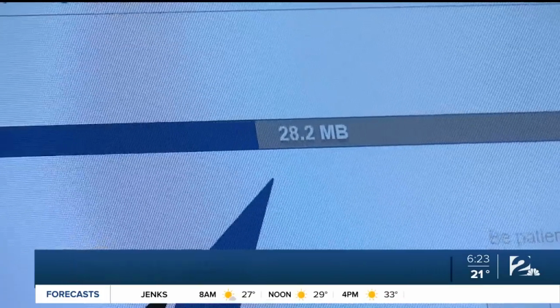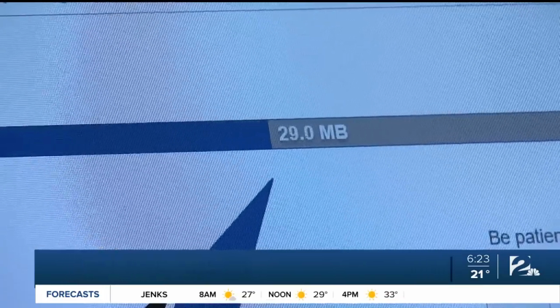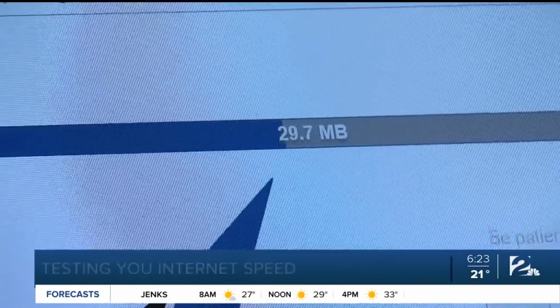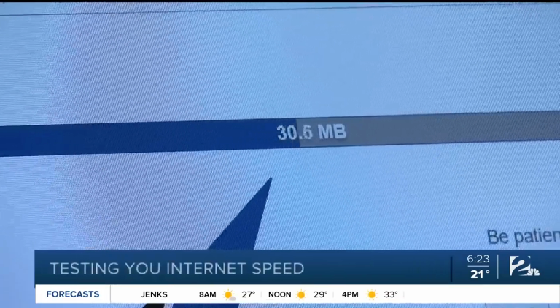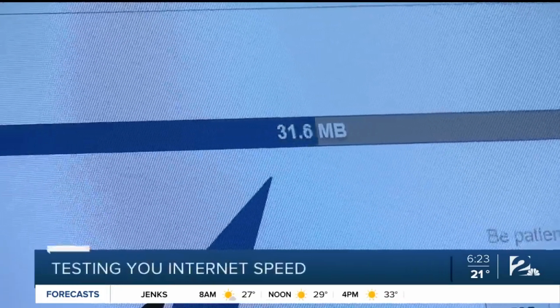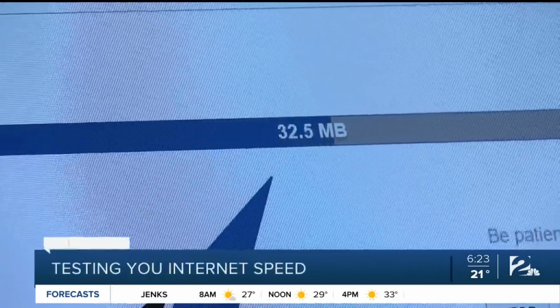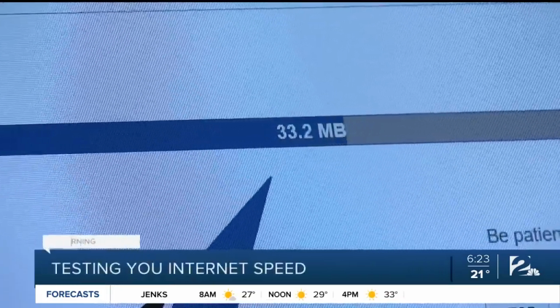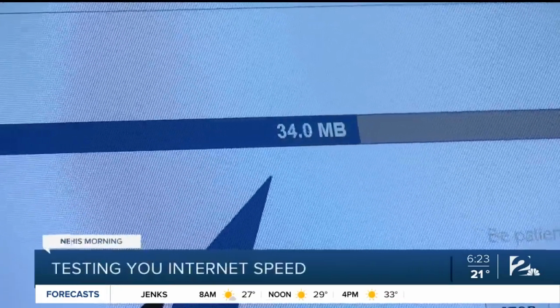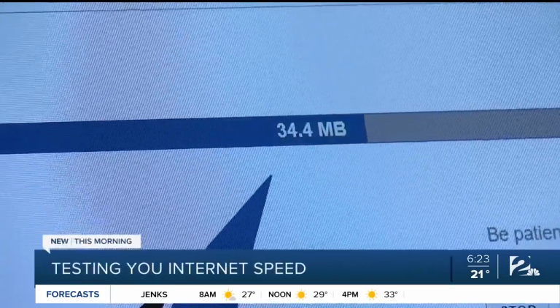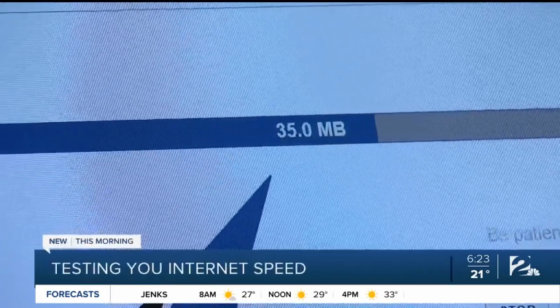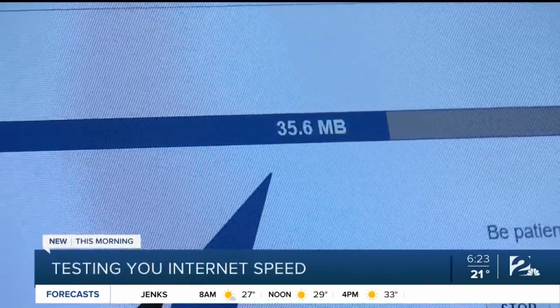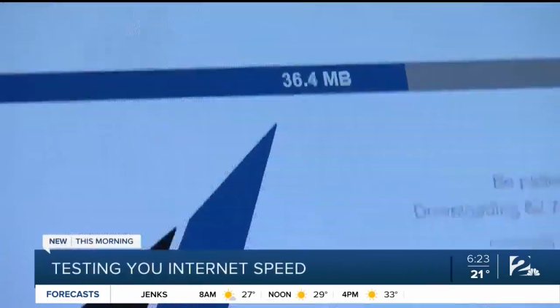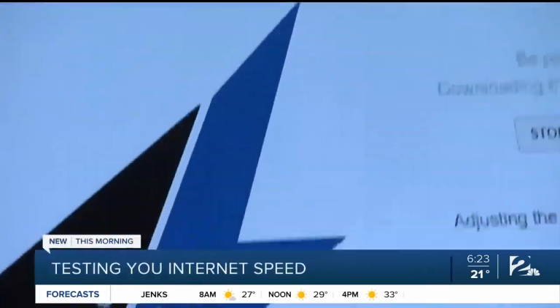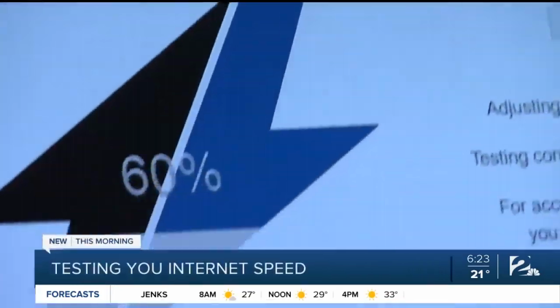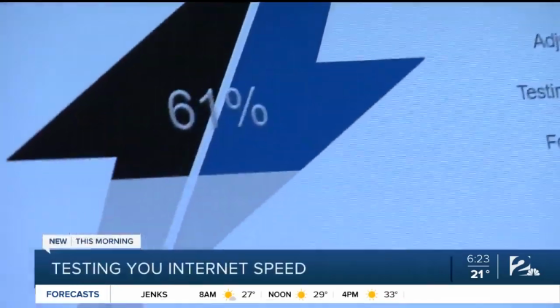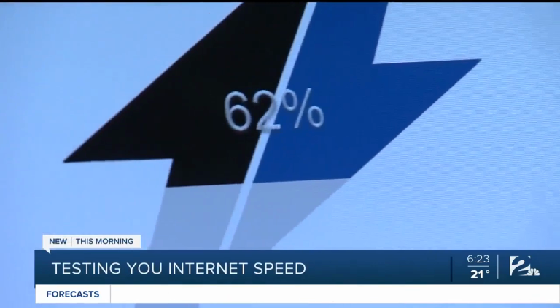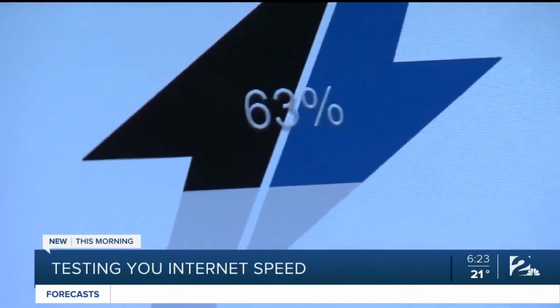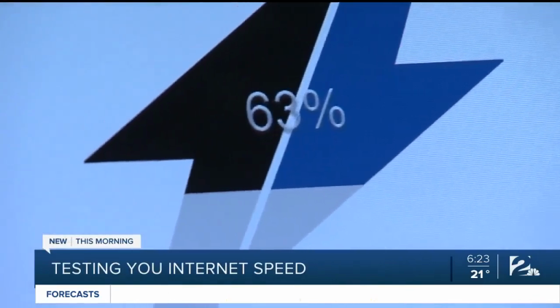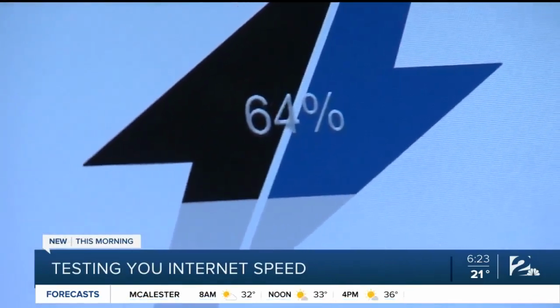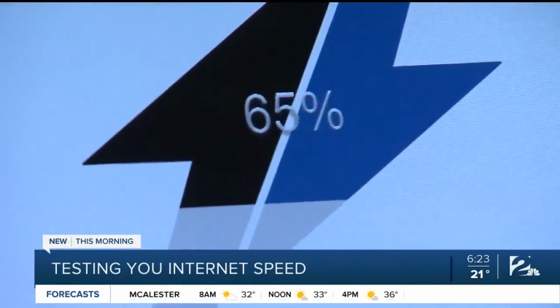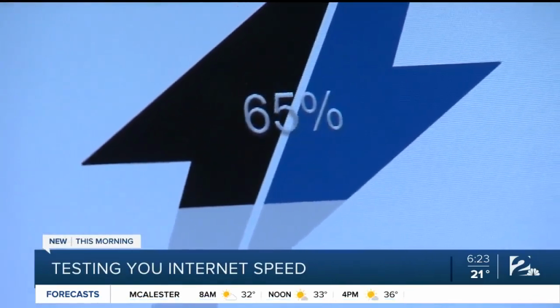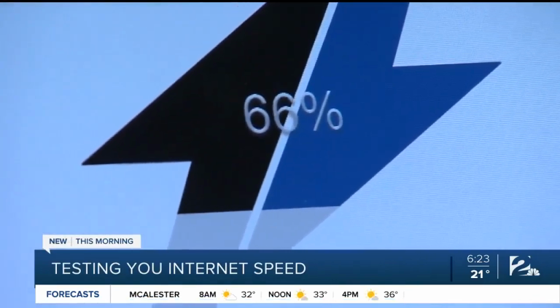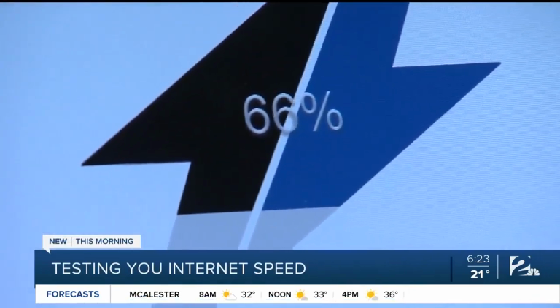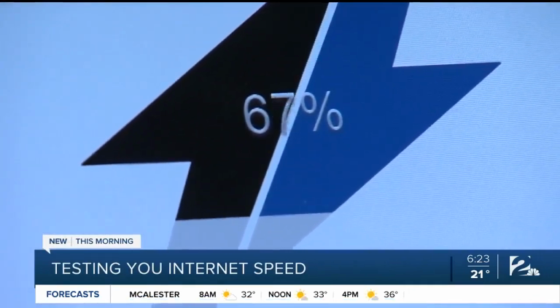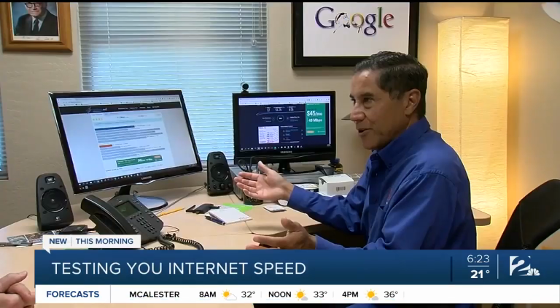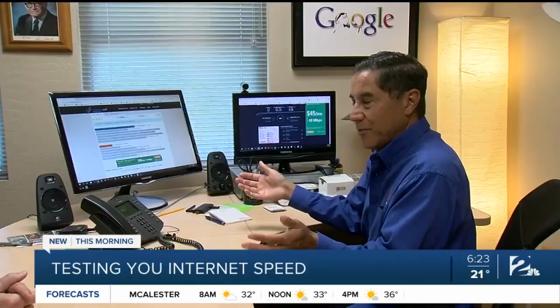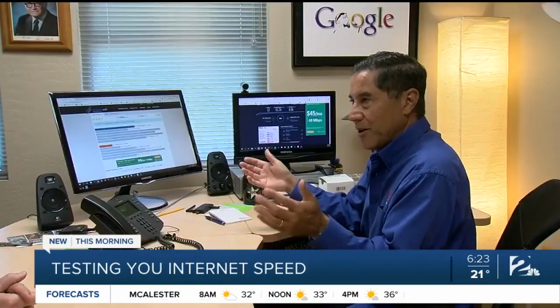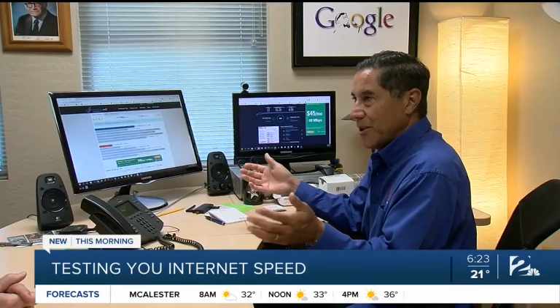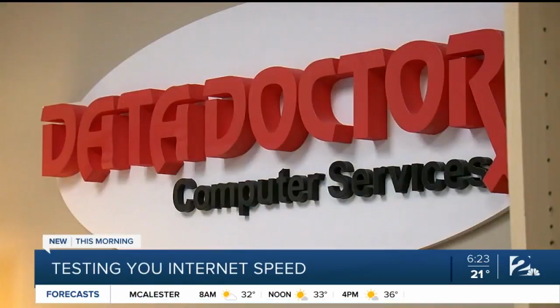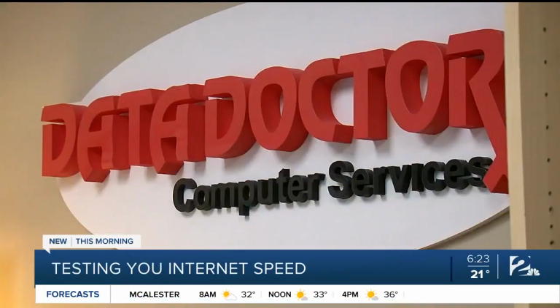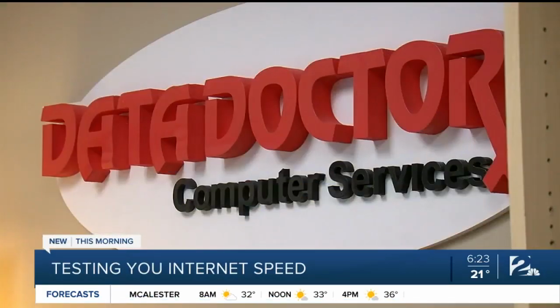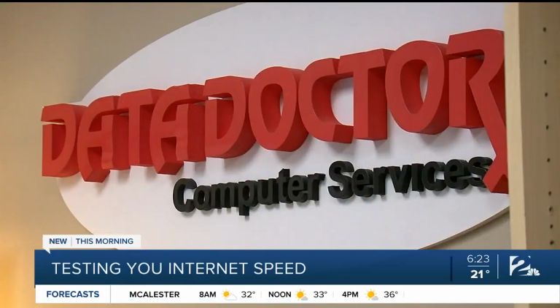It's testing both the download and upload speeds. We've heard from dozens of people on Facebook complaining about their slow internet speeds.